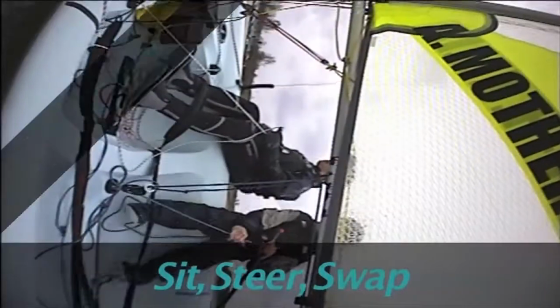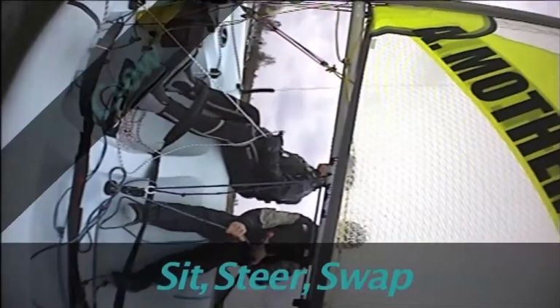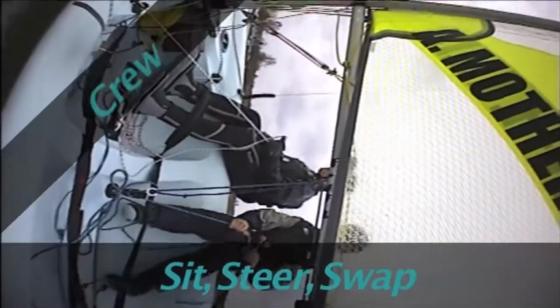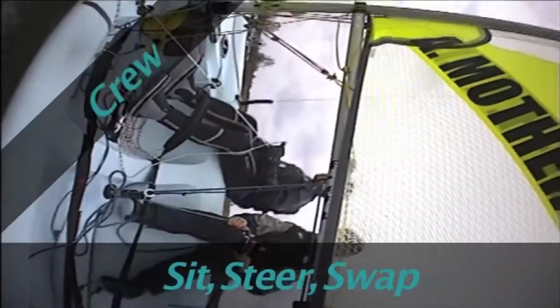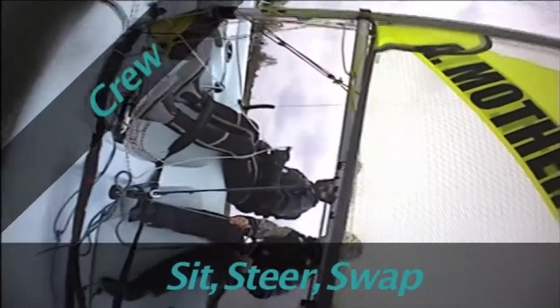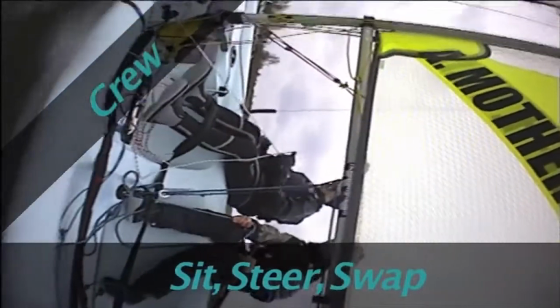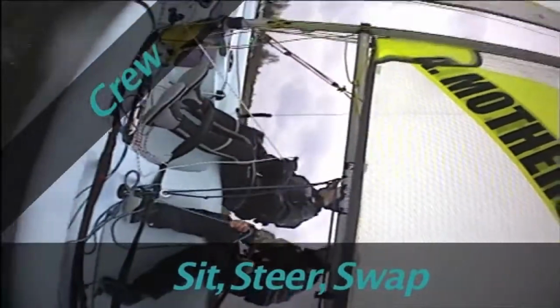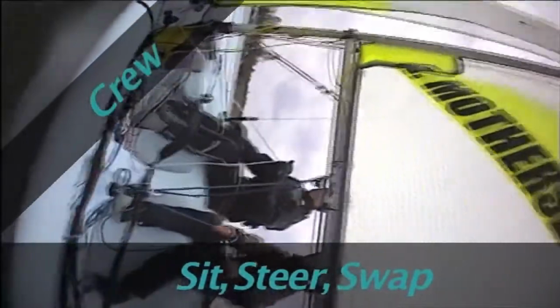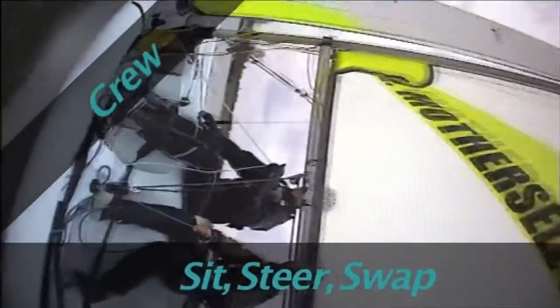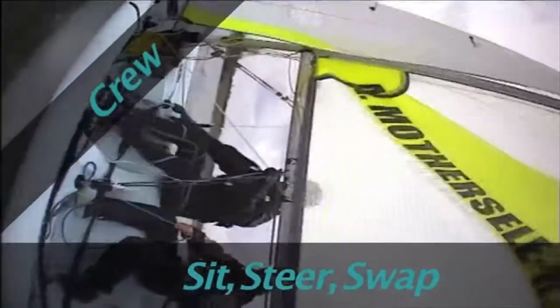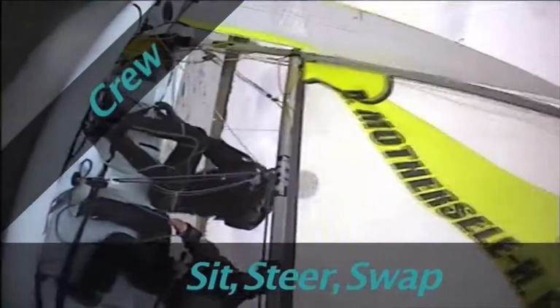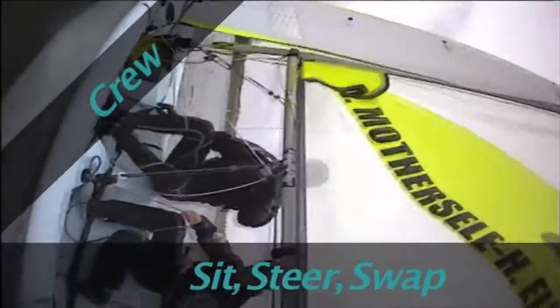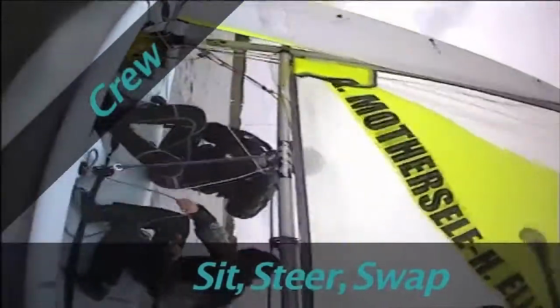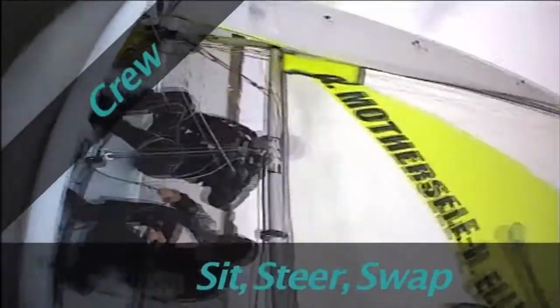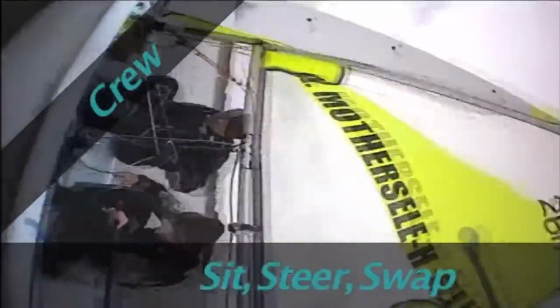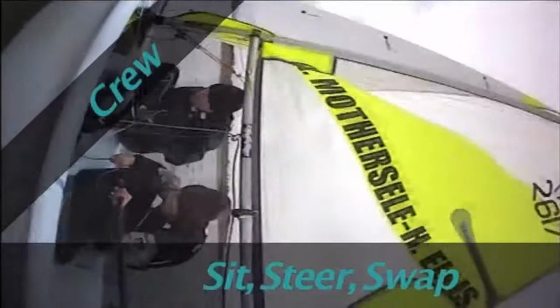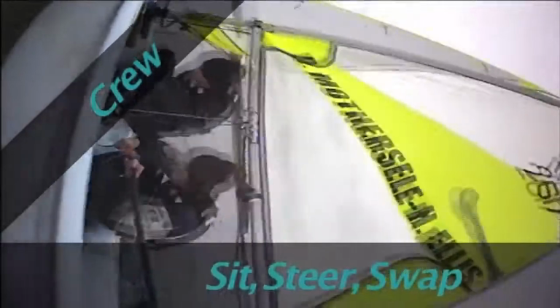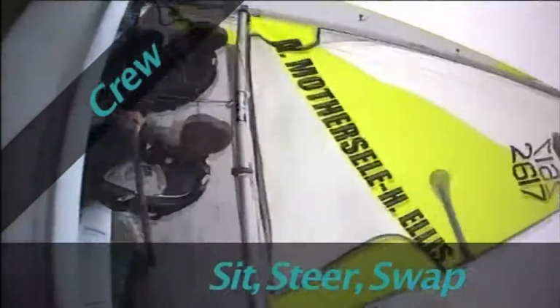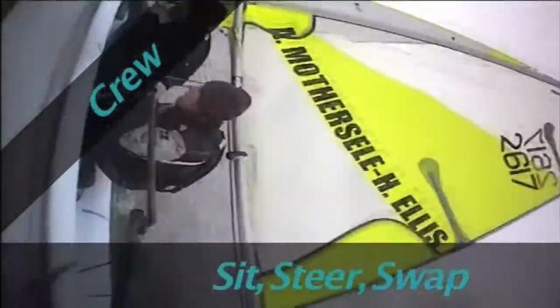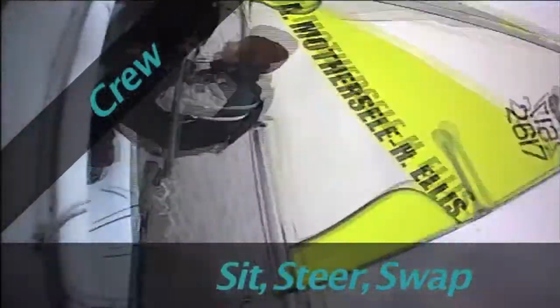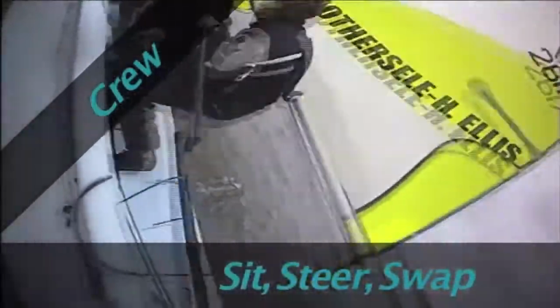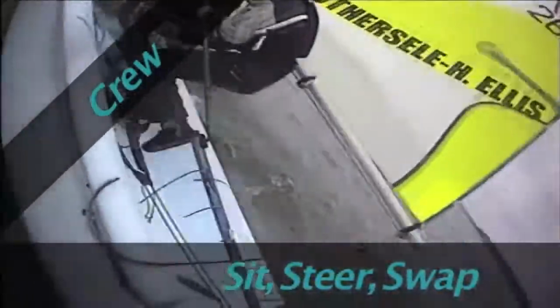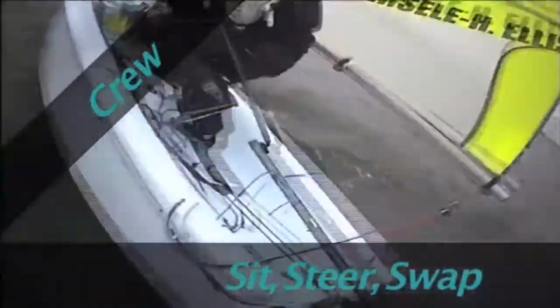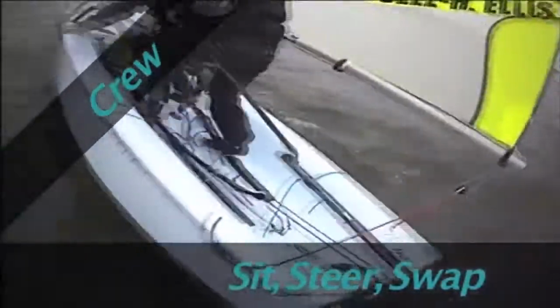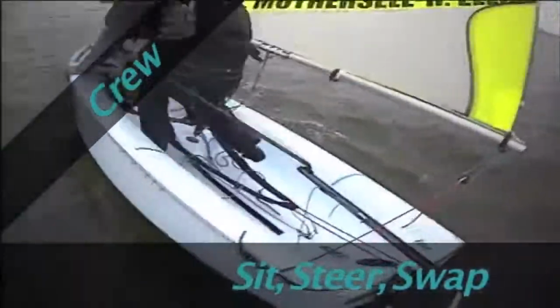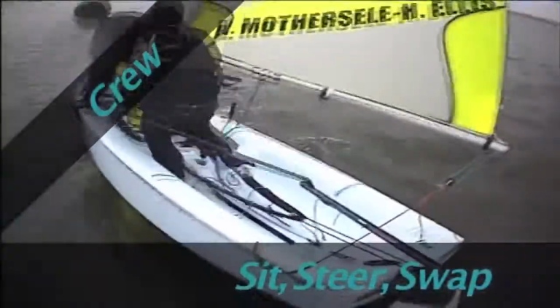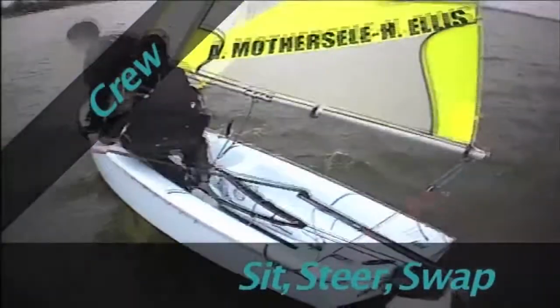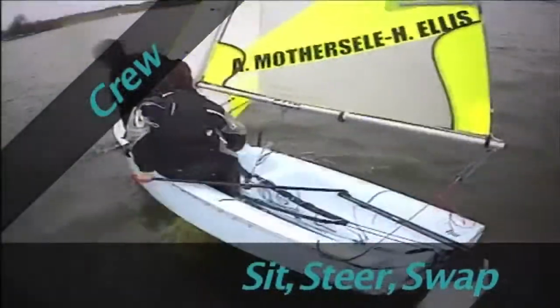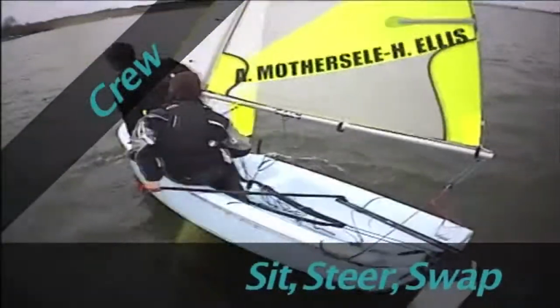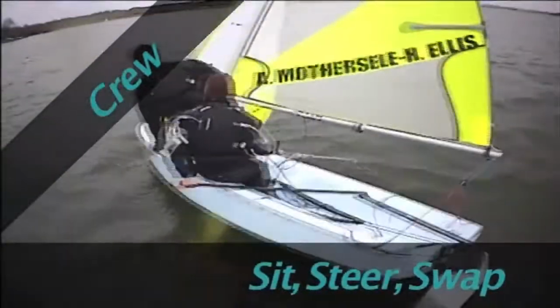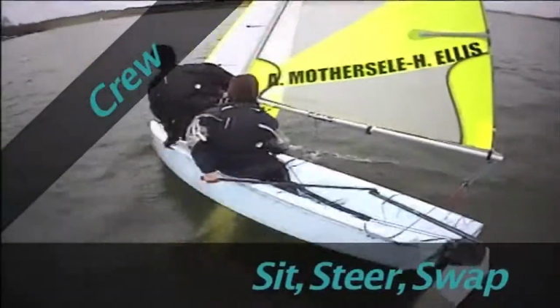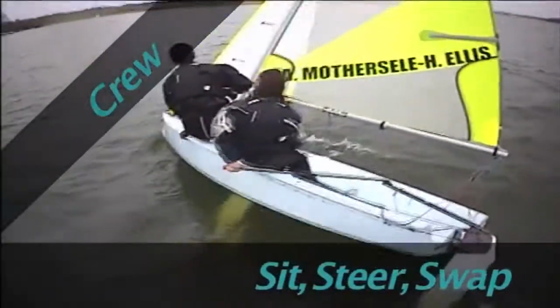Finally, pull the new jib sheet in and trim it correctly for a close-hauled course. Be ready to hike out with your feet under the toe straps.